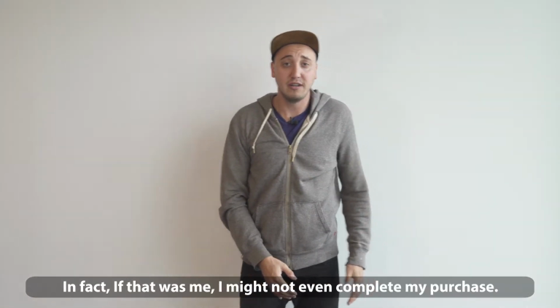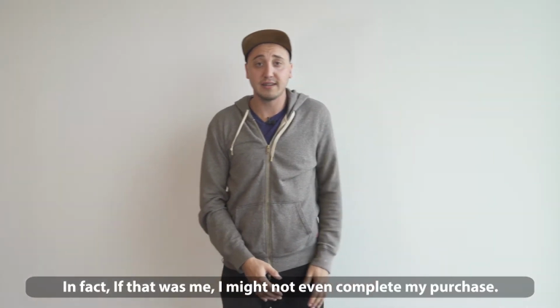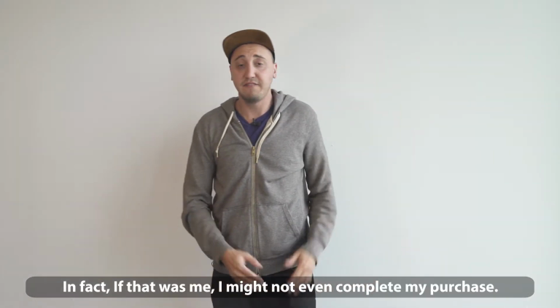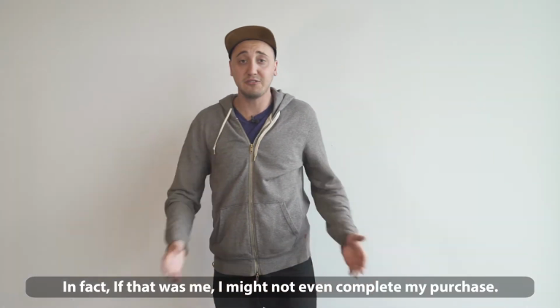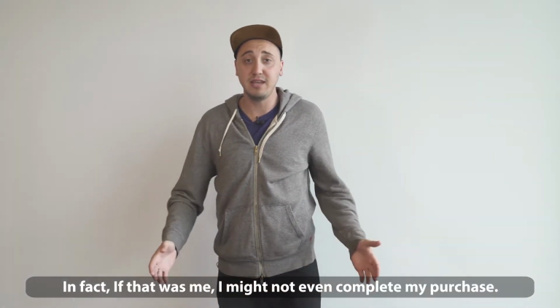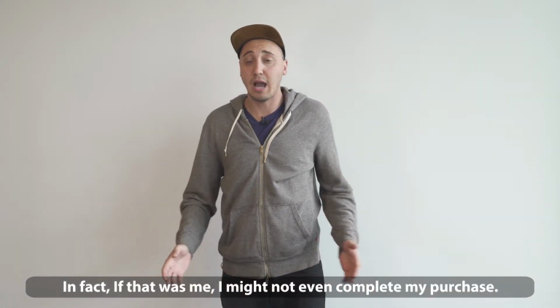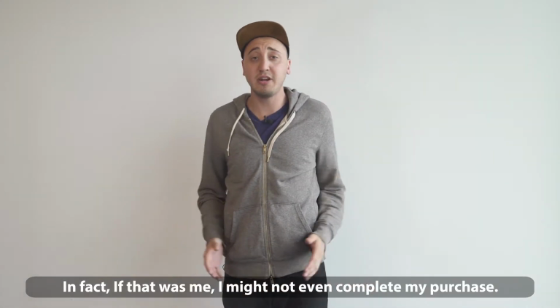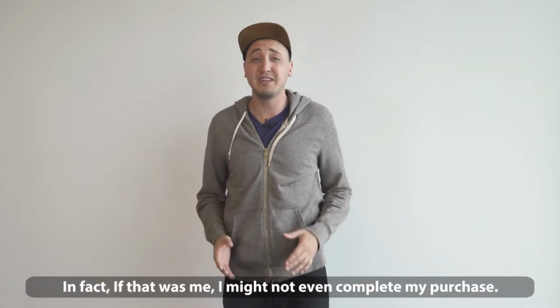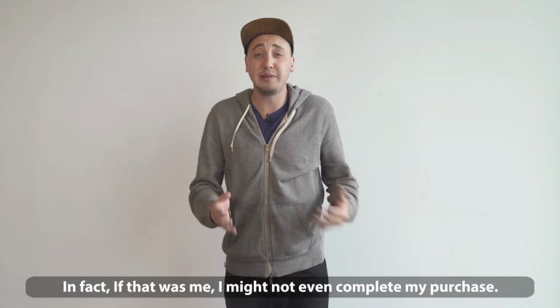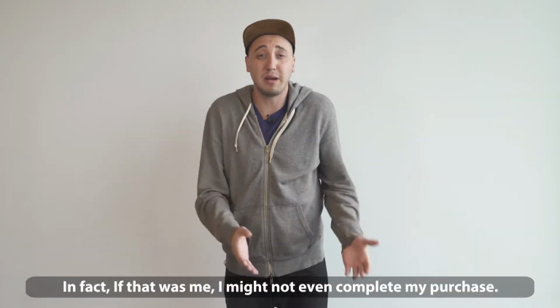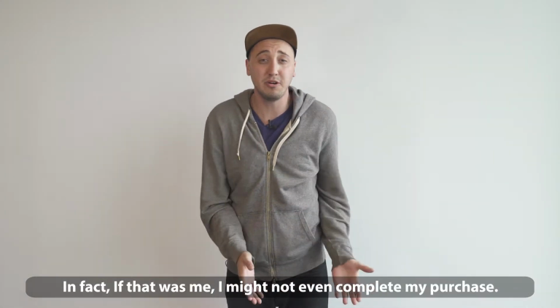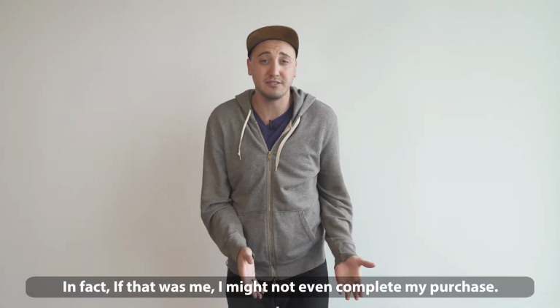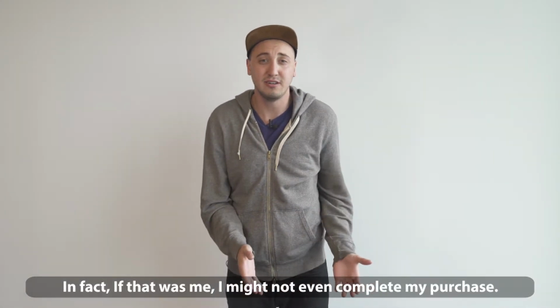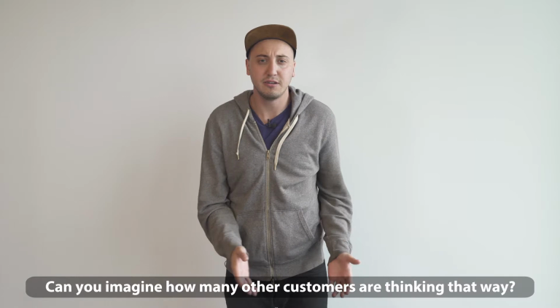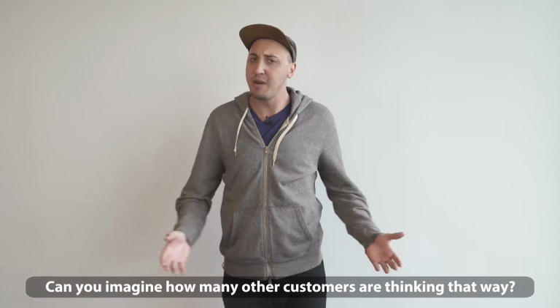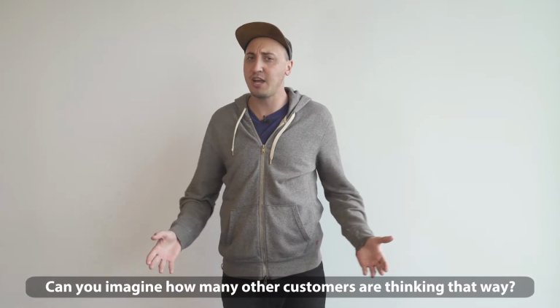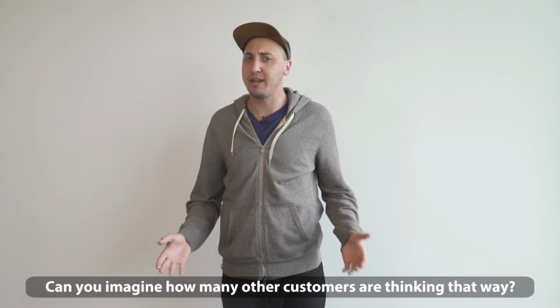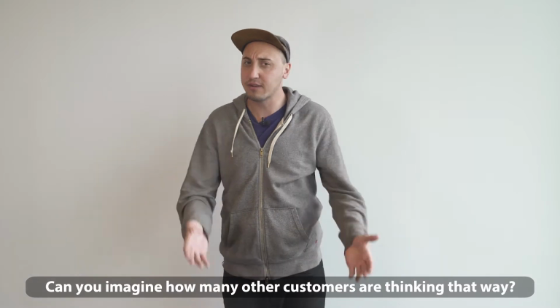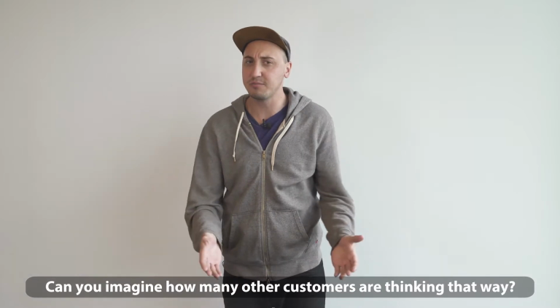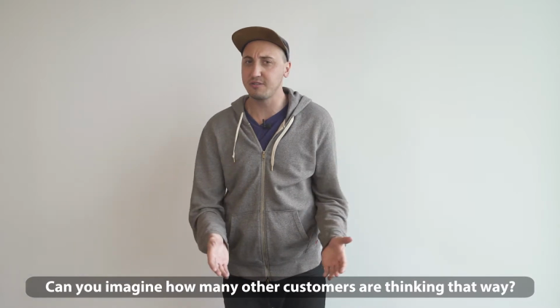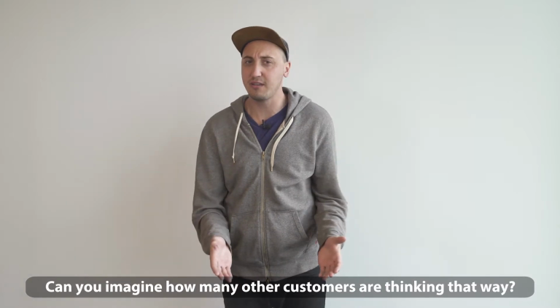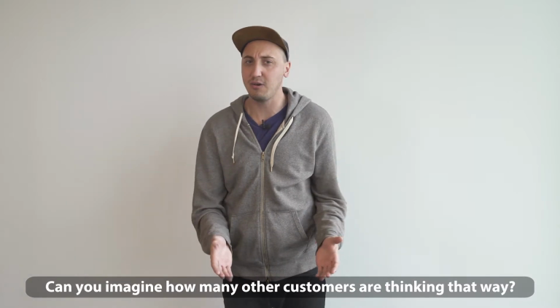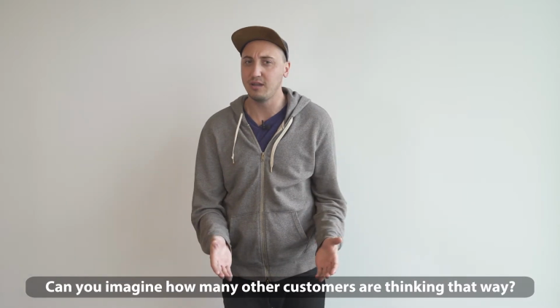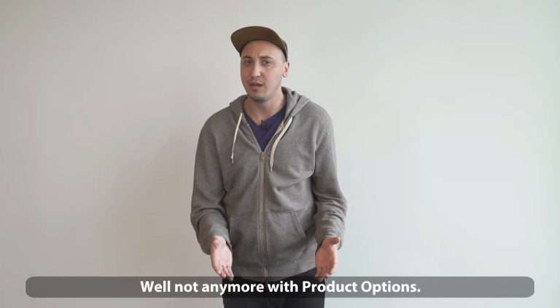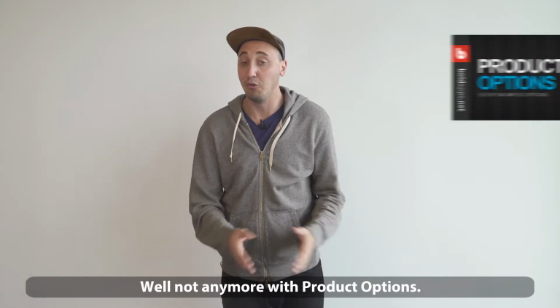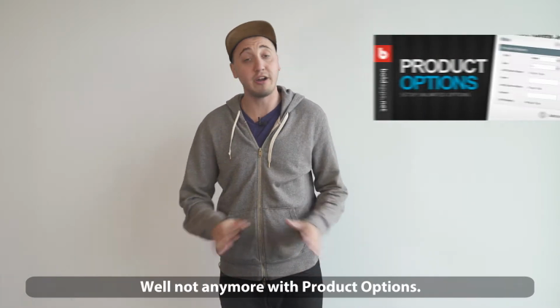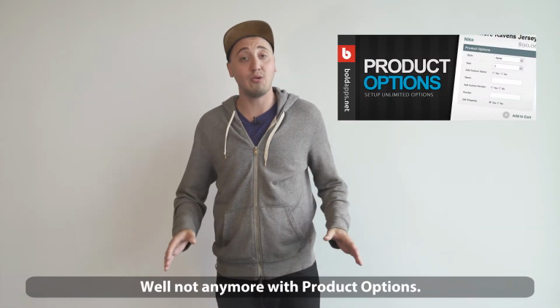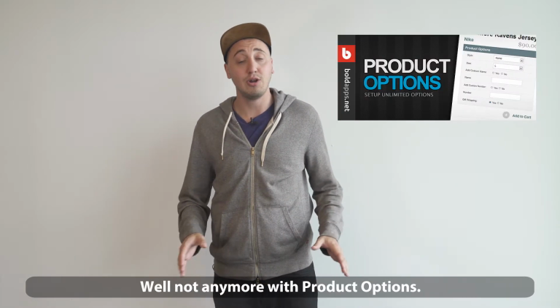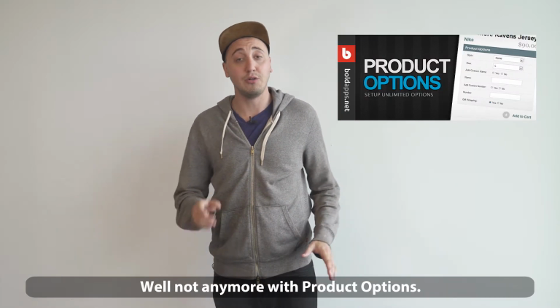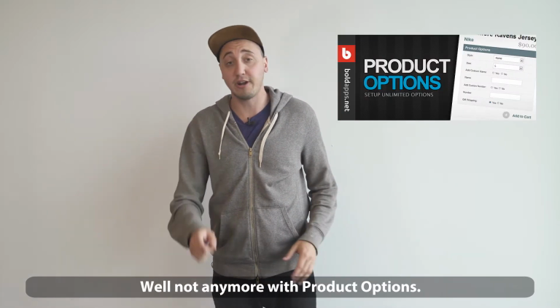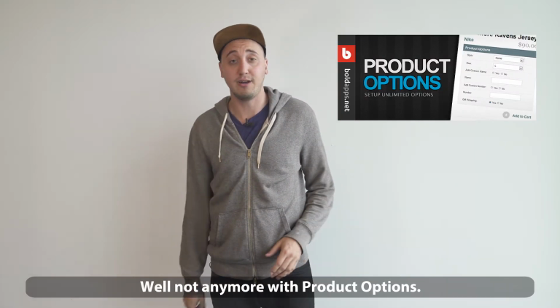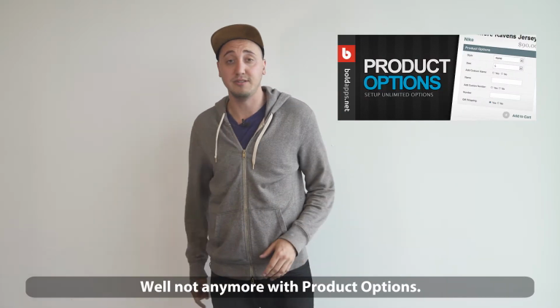In fact, if that was me, I might not even complete my purchase. Can you imagine how many other customers are thinking that way? Well, not anymore with product options.